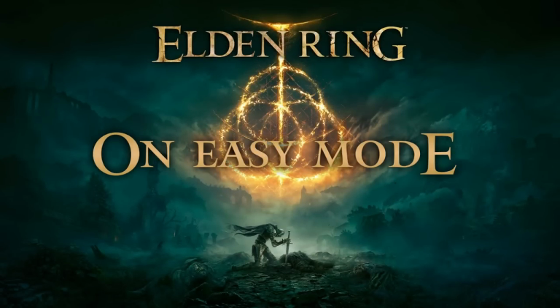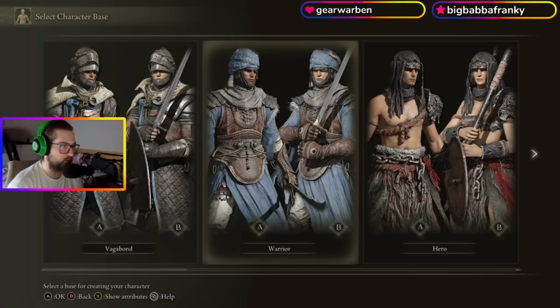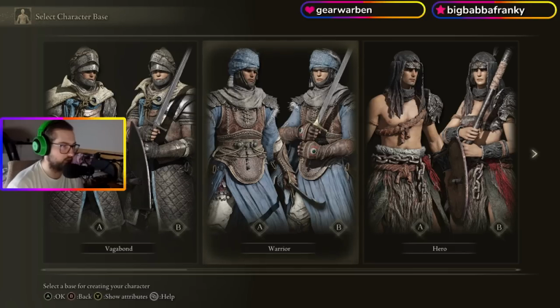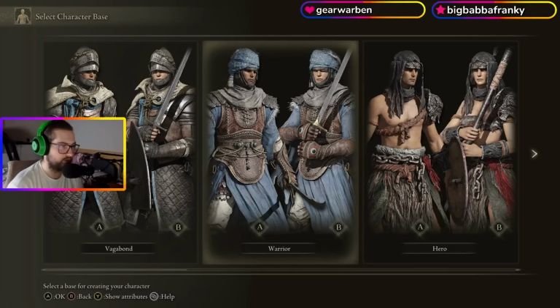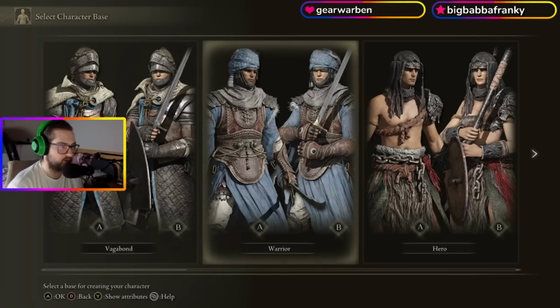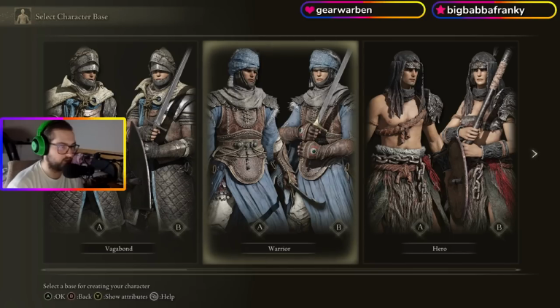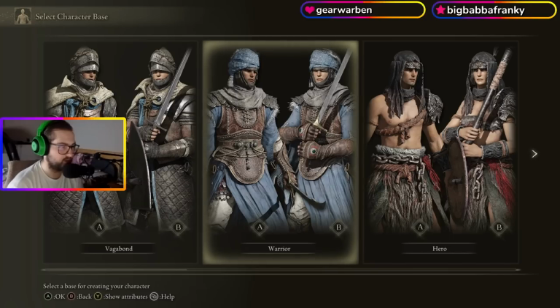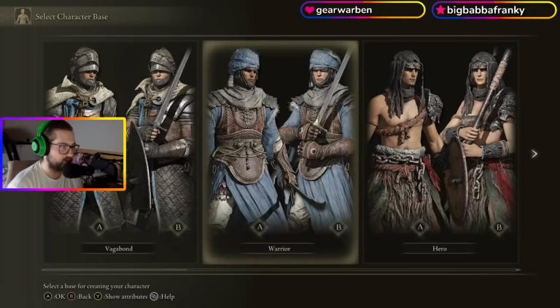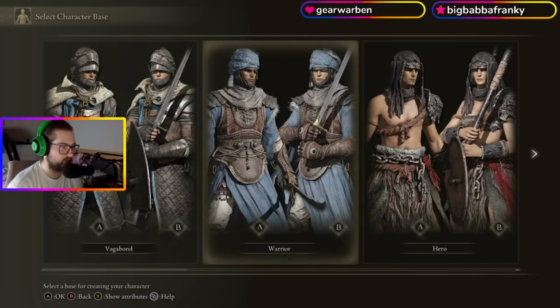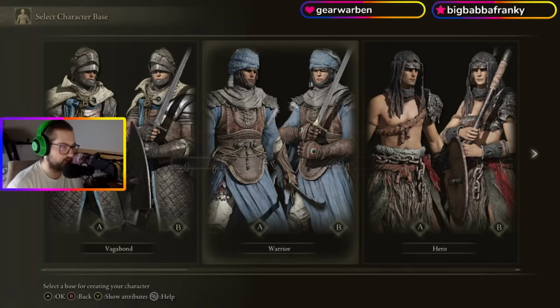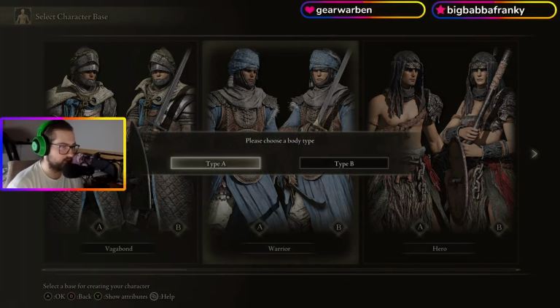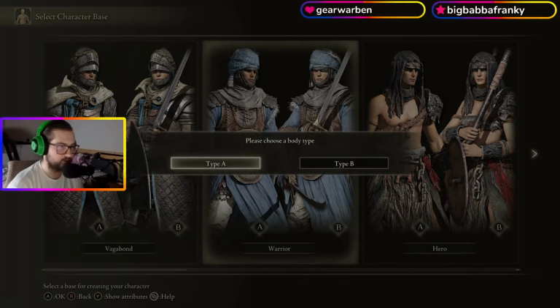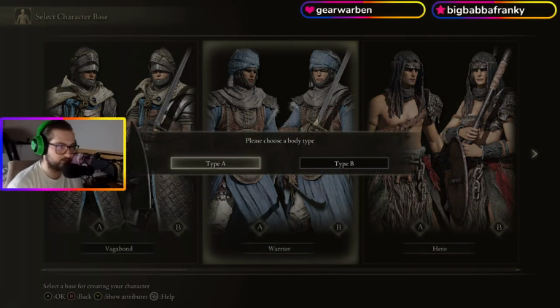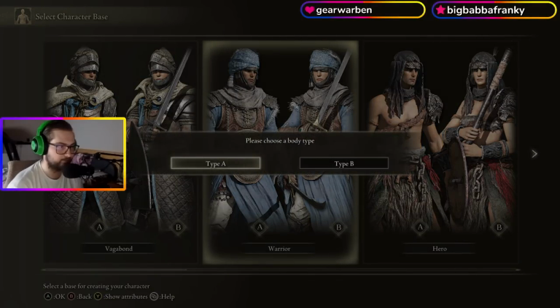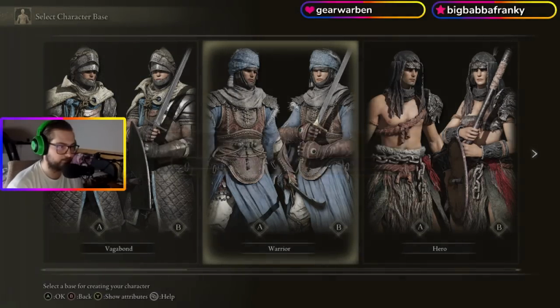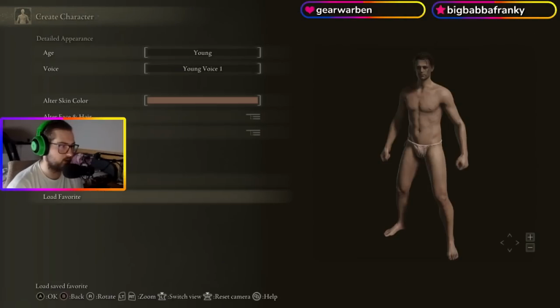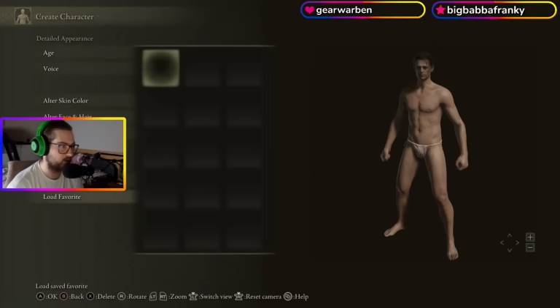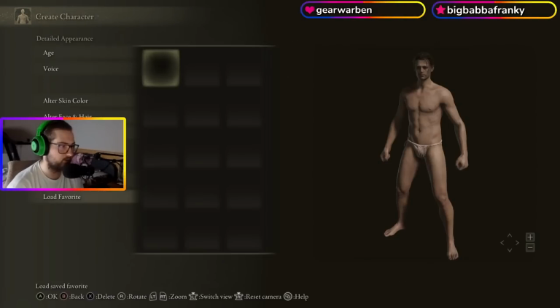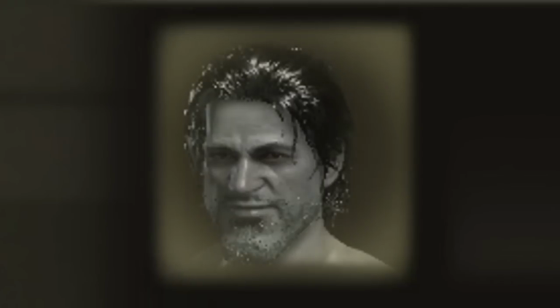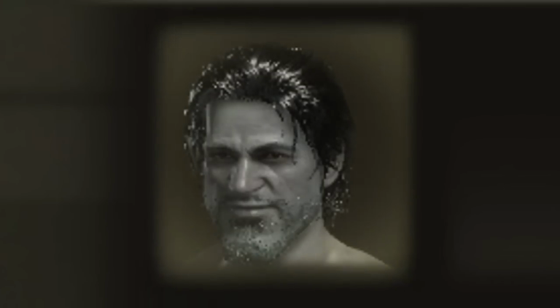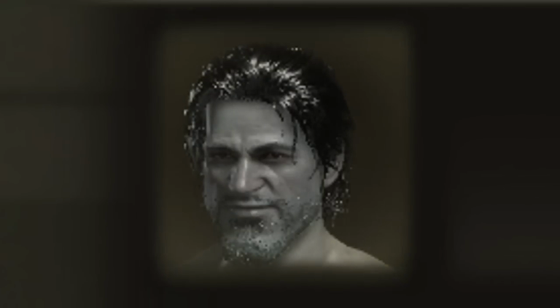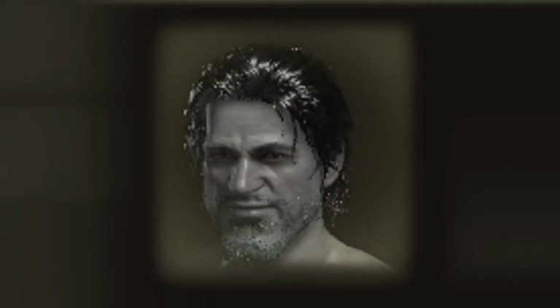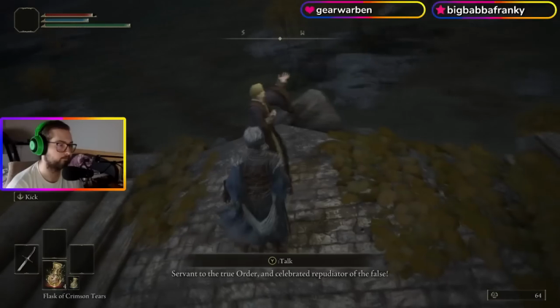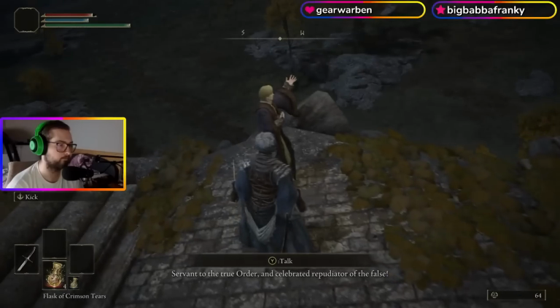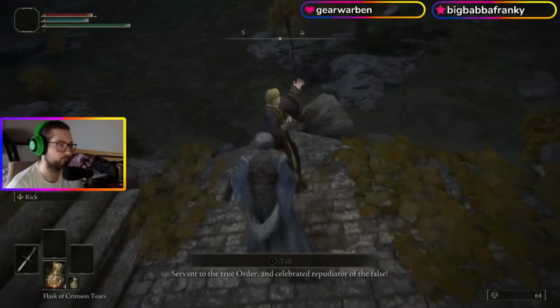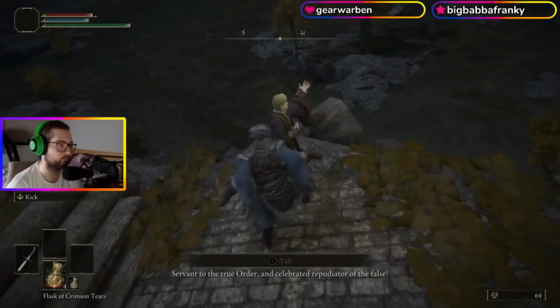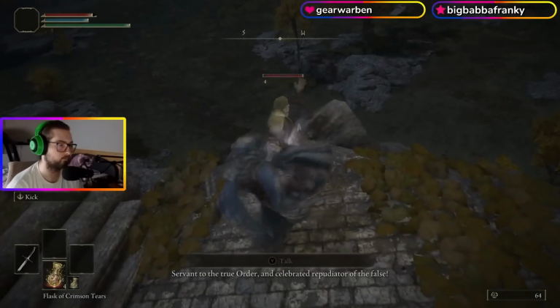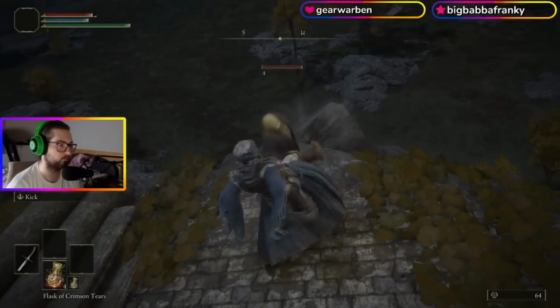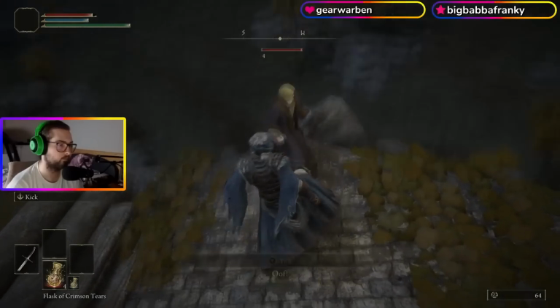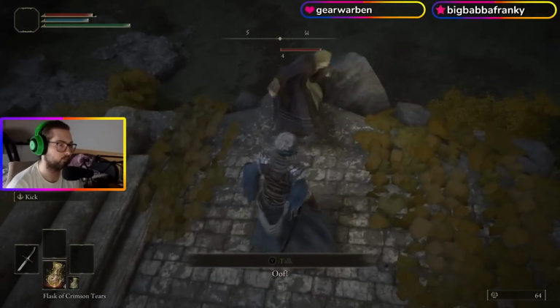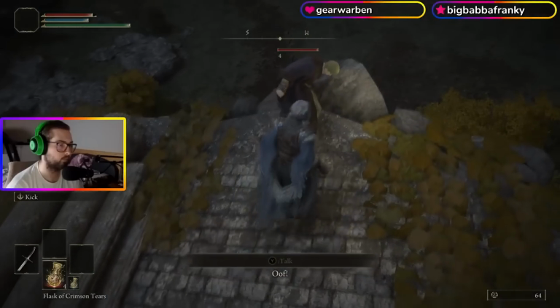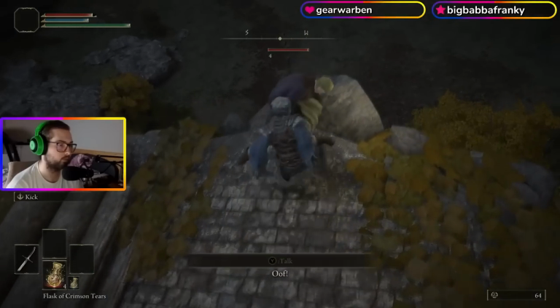I started off by picking the warrior class because it gives you the double scimitars, one of my main weapons during the run. I paid a quick visit to the homie Kenneth Hyde.